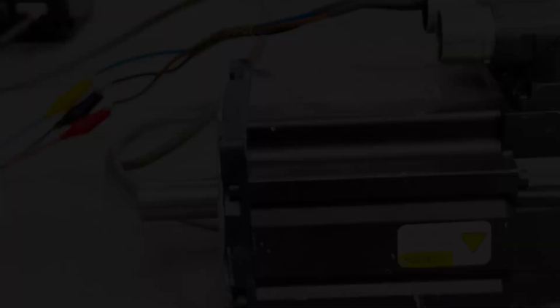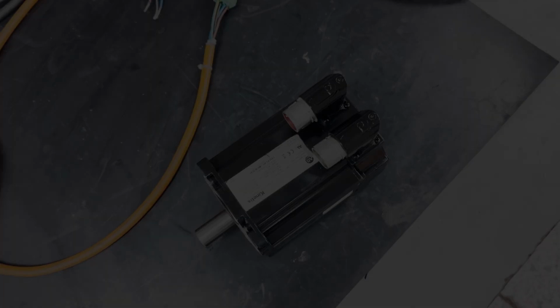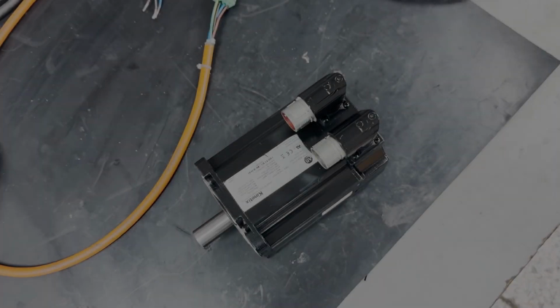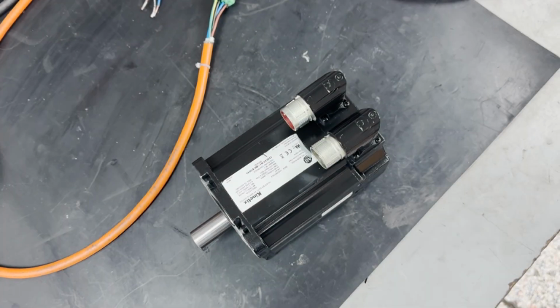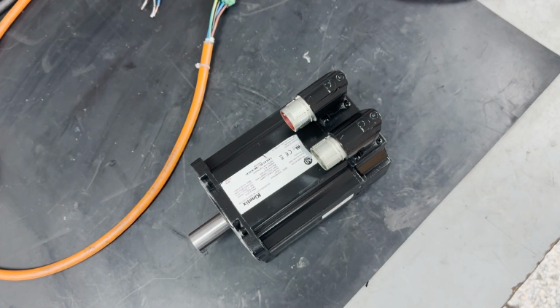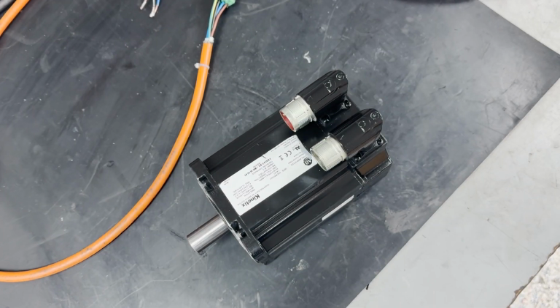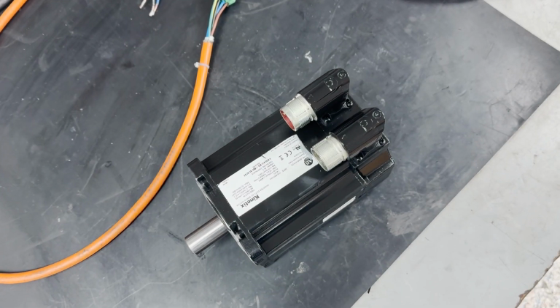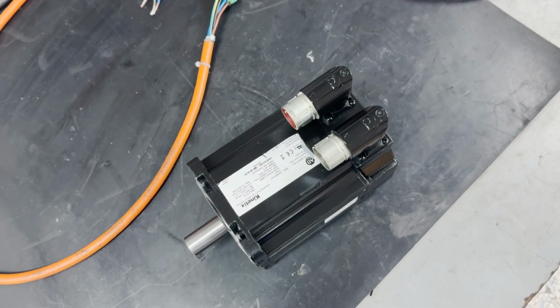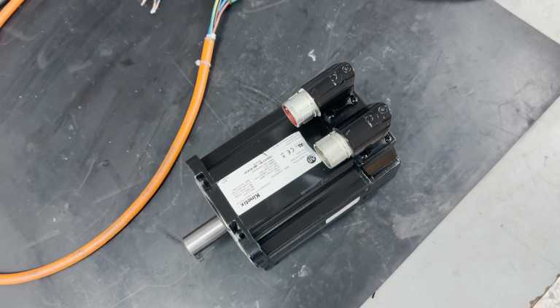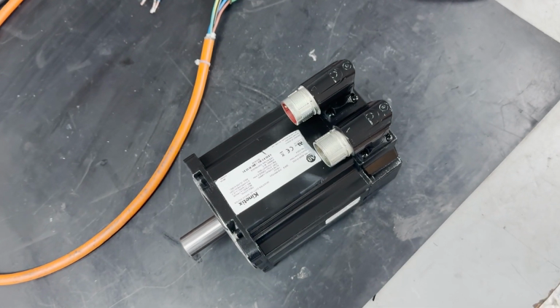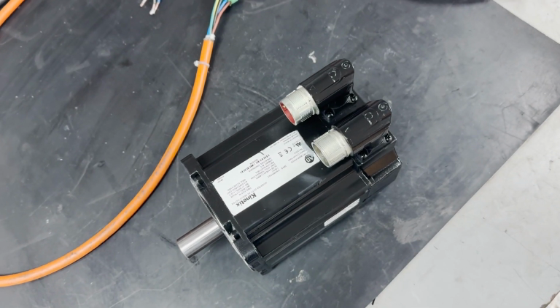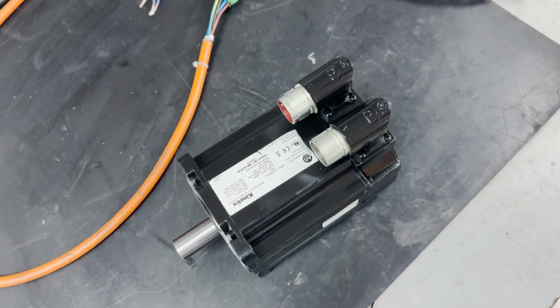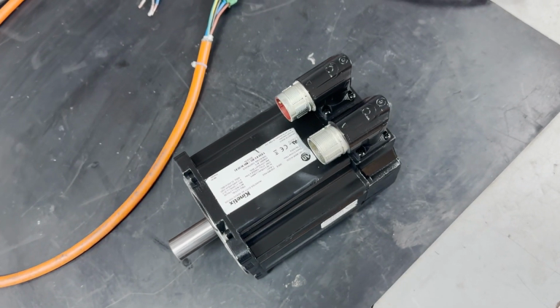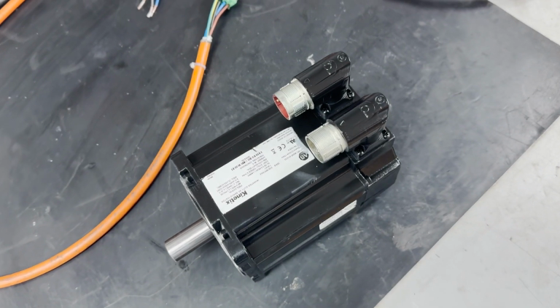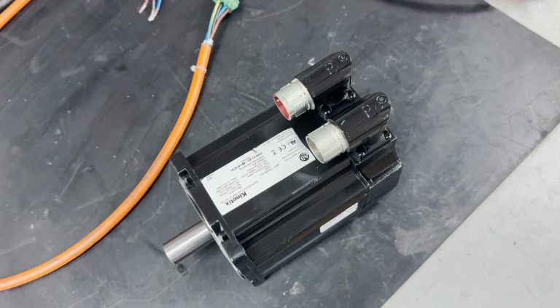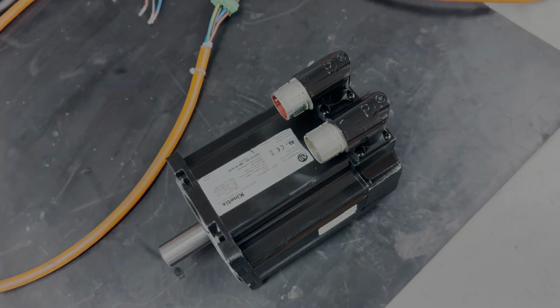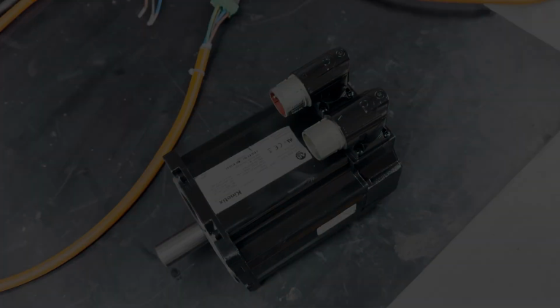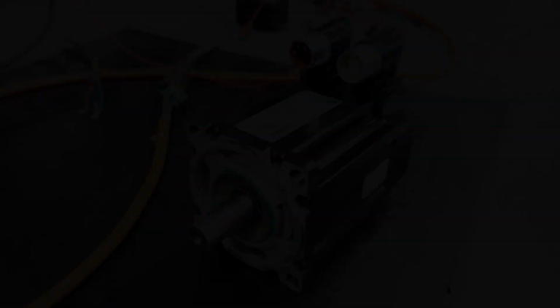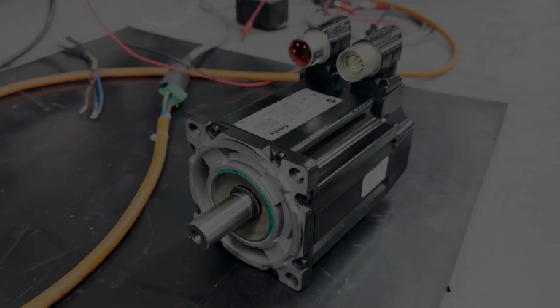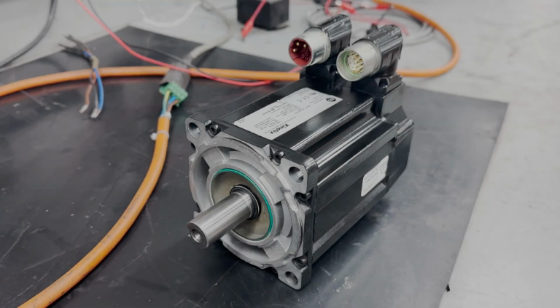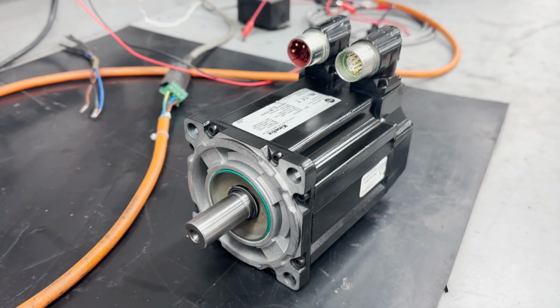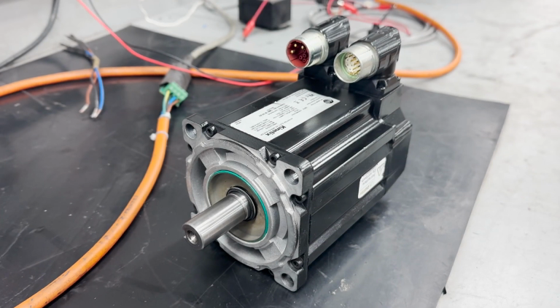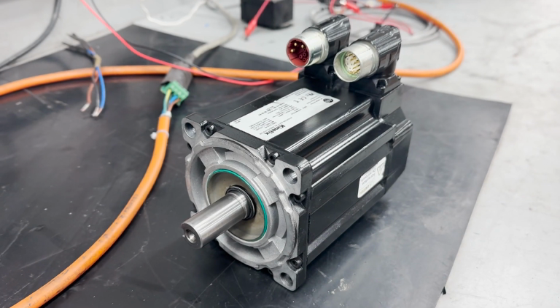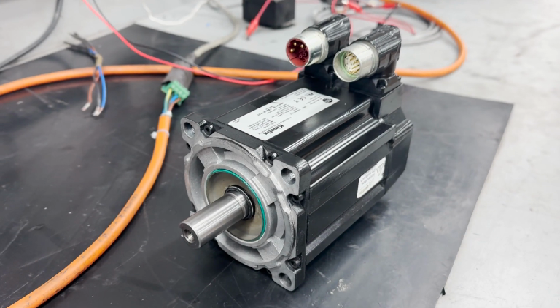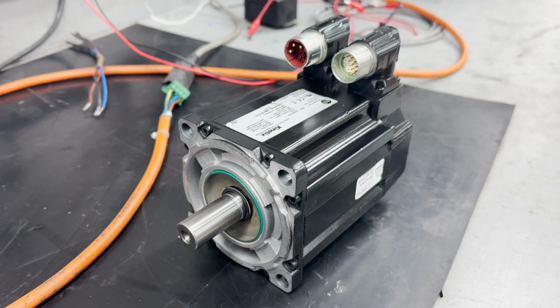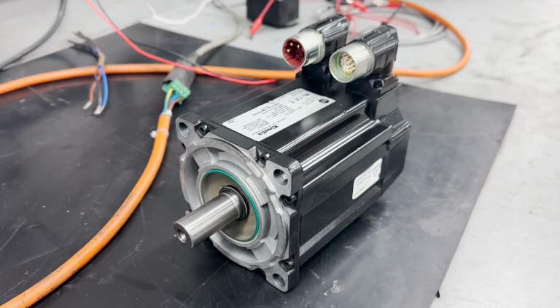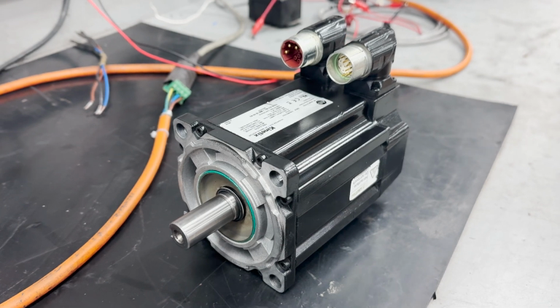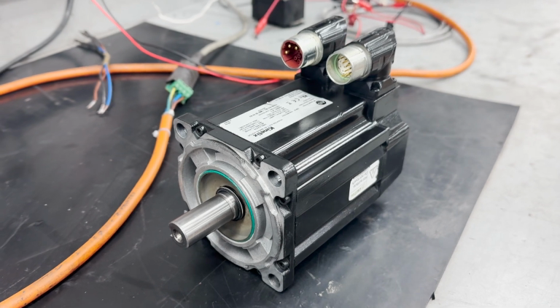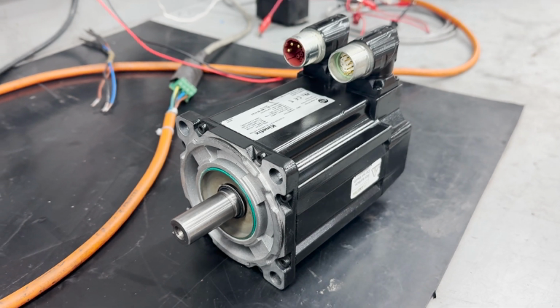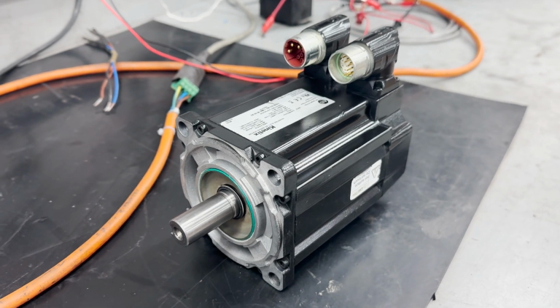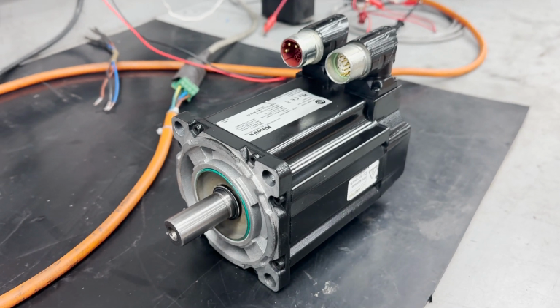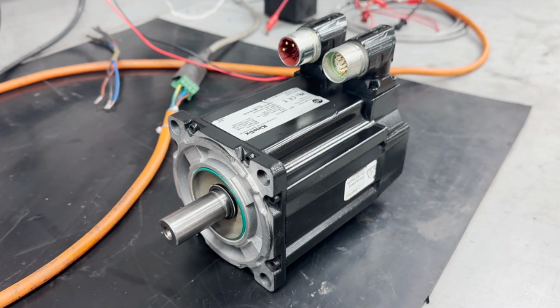Our motor is now fully assembled, painted, and ready for shipment to the customer. Thank you for watching and please subscribe for more videos.